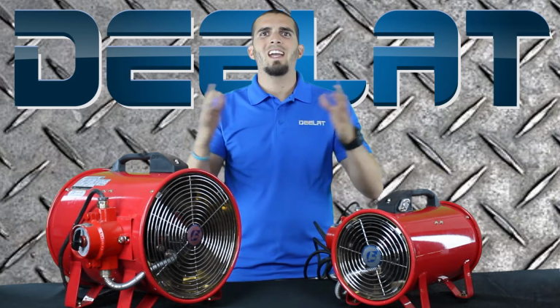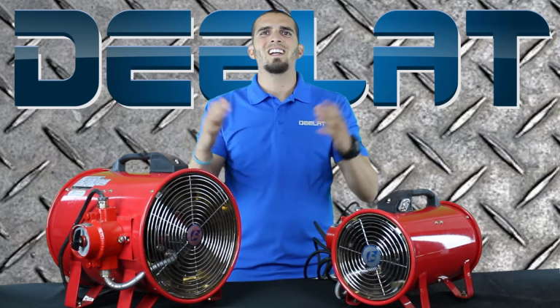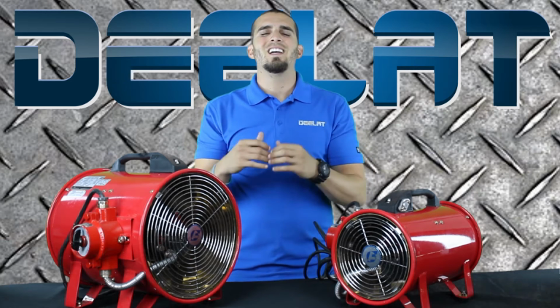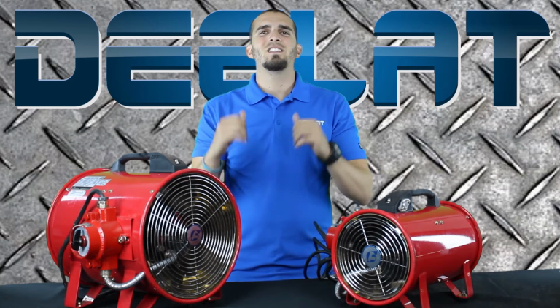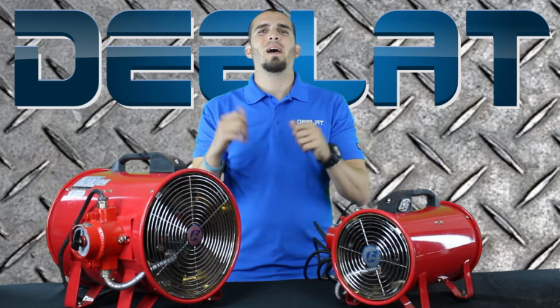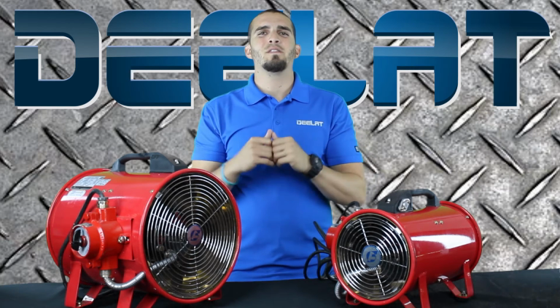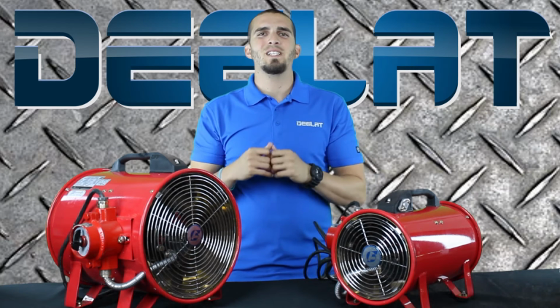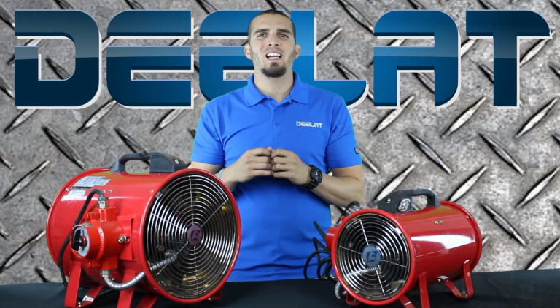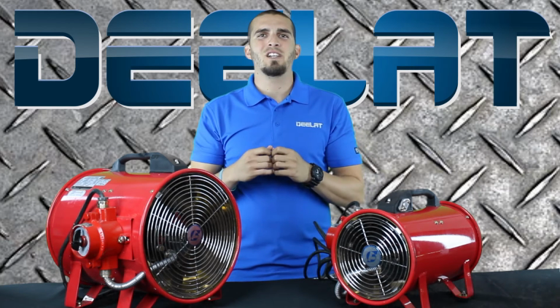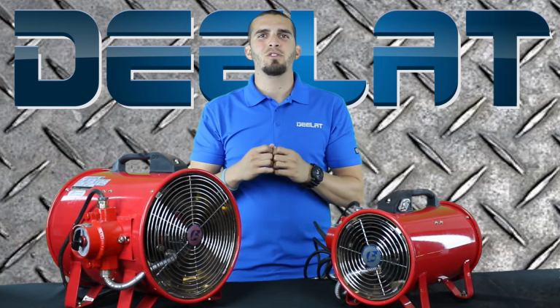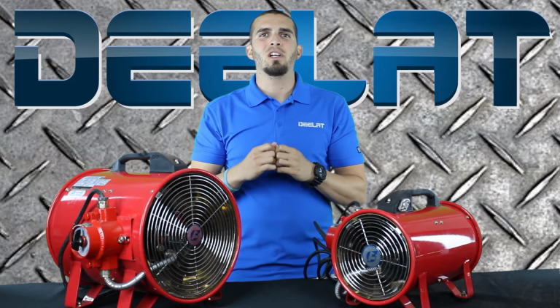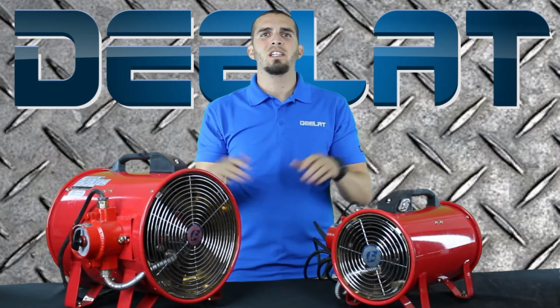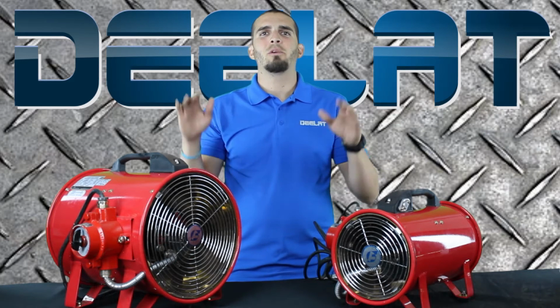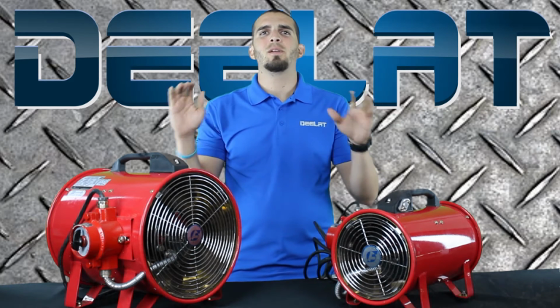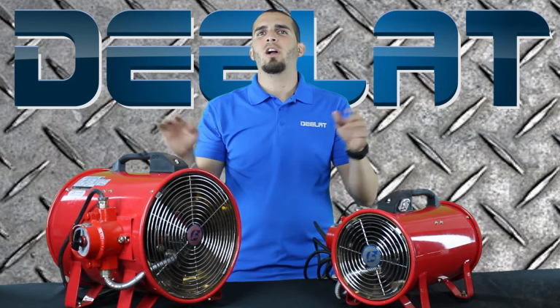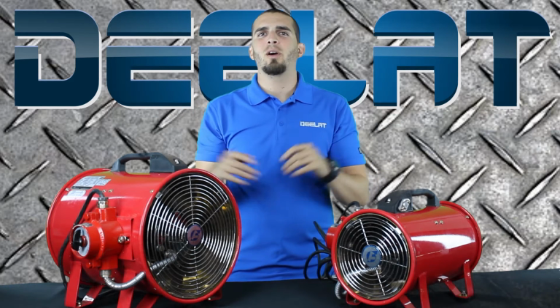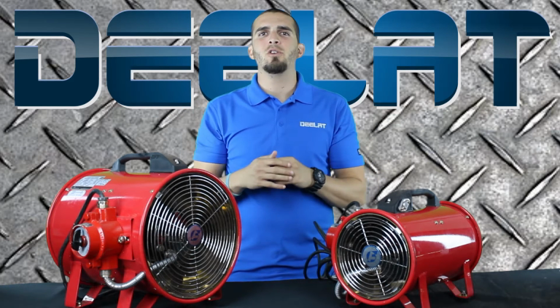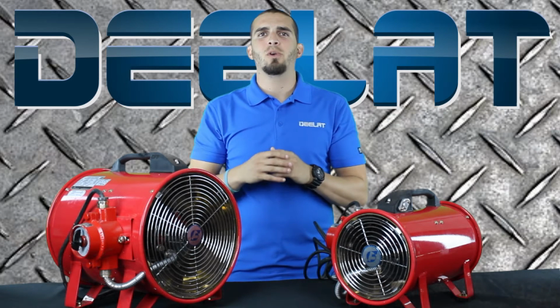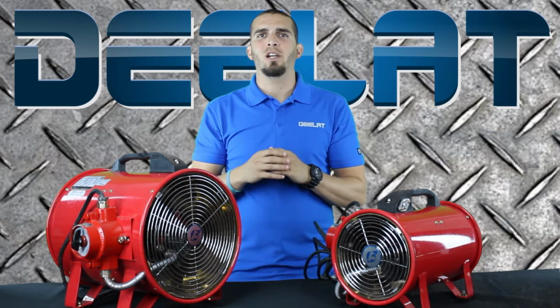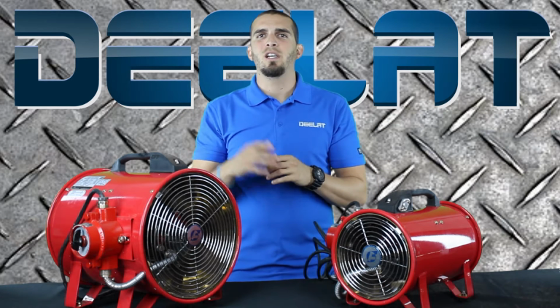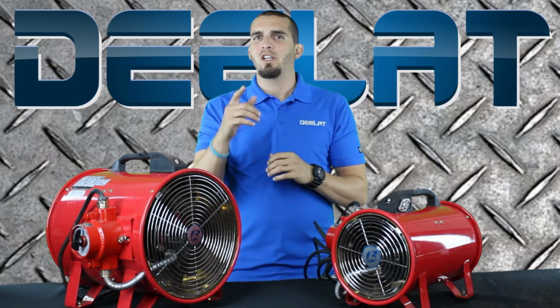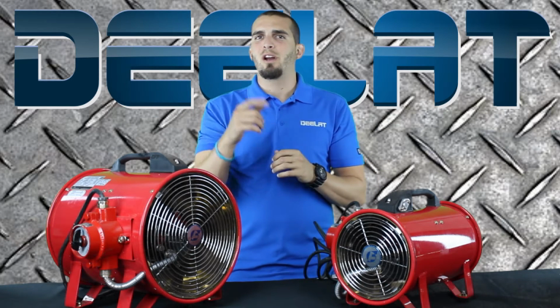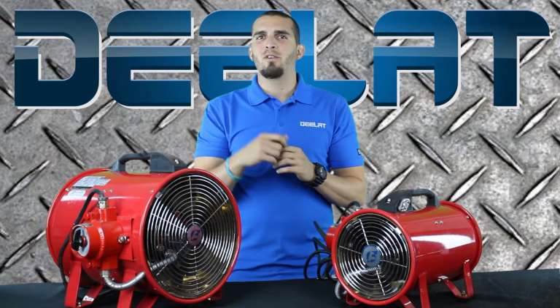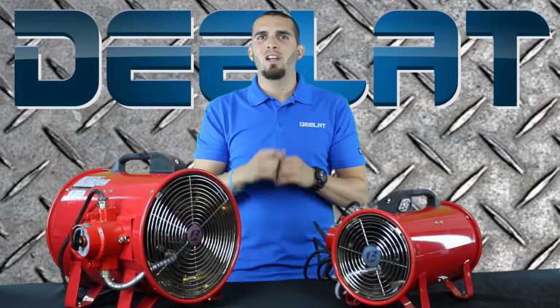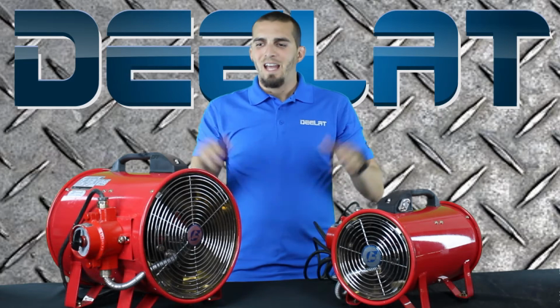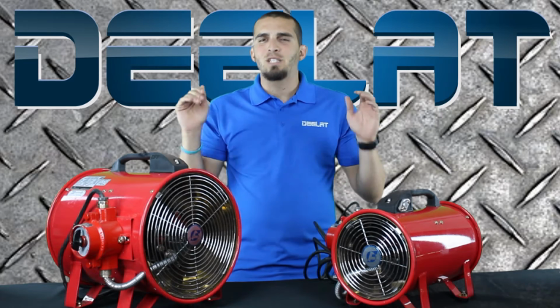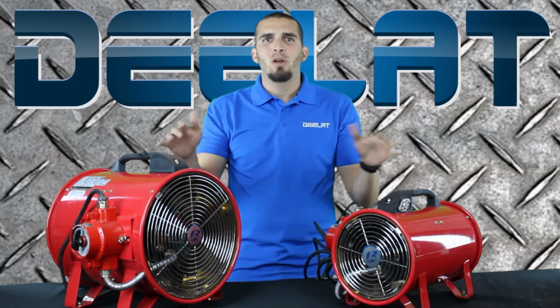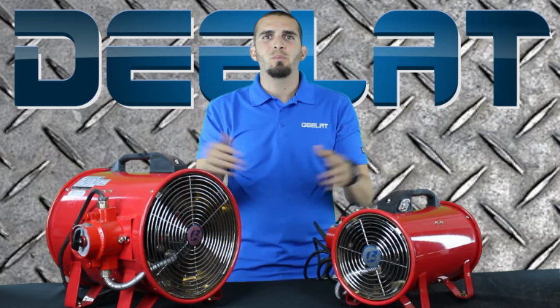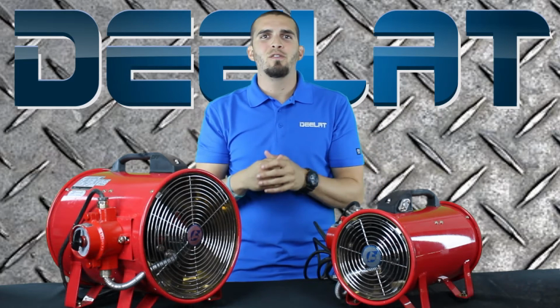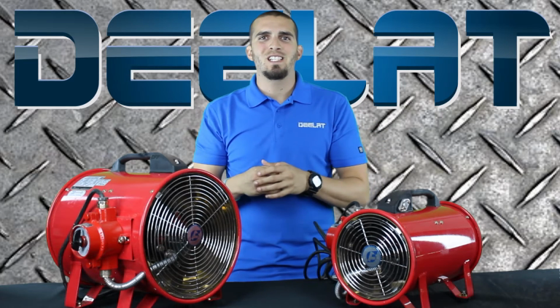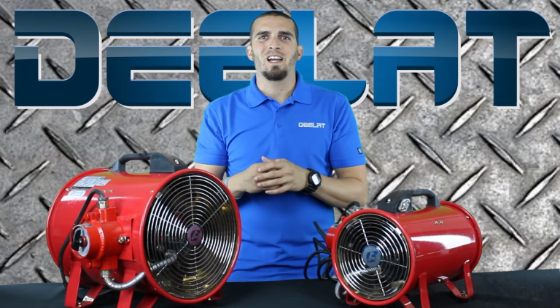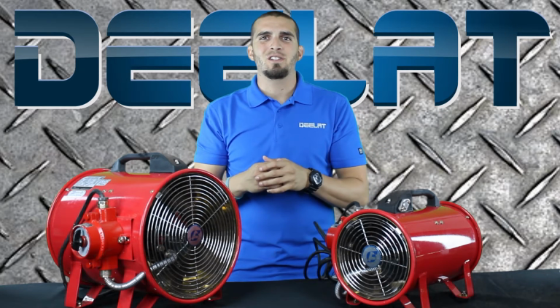Hey guys, this is Manny from D-Lad Industrial. Today we're going to be talking about our new product. You ready for it? Explosion Proof Ventilators.